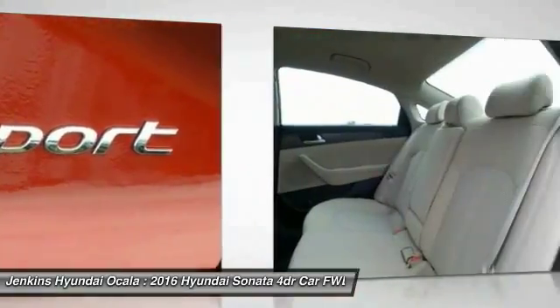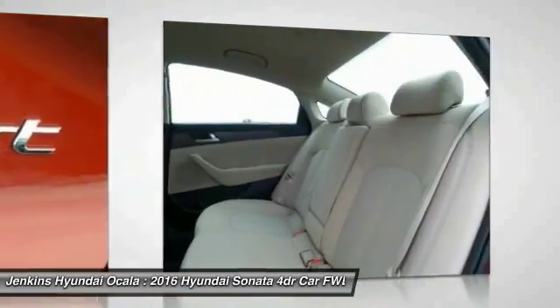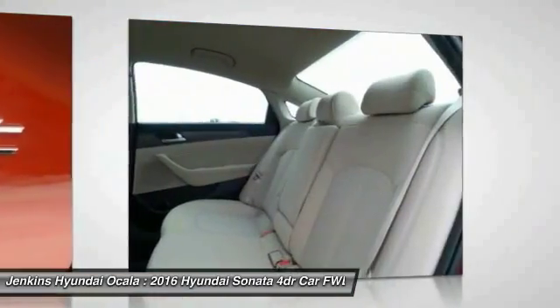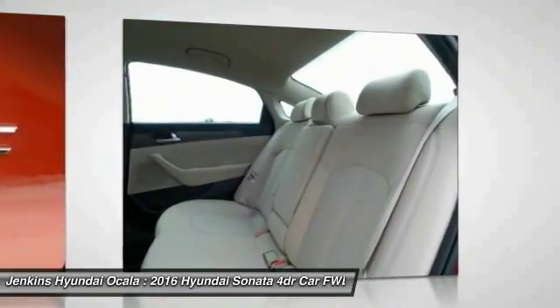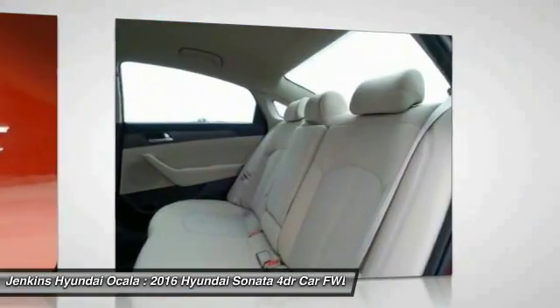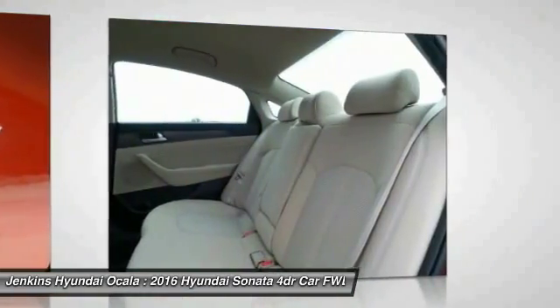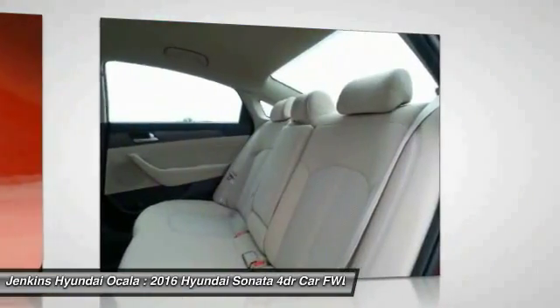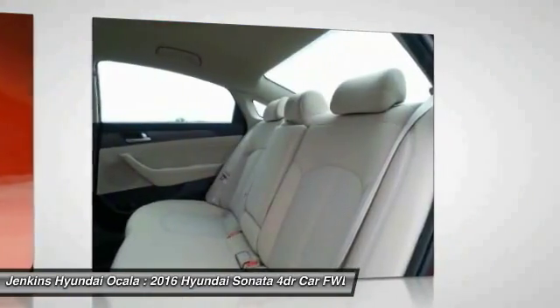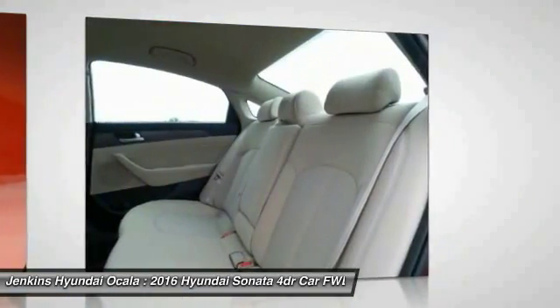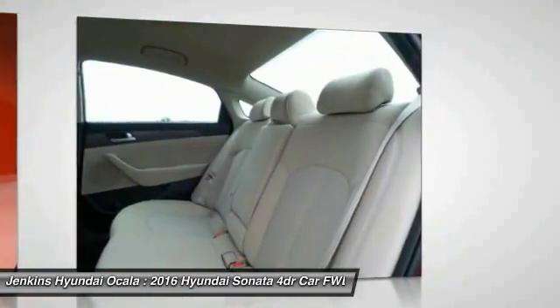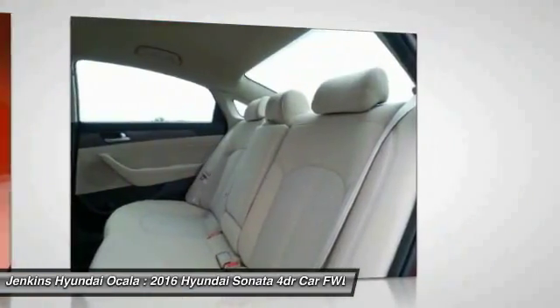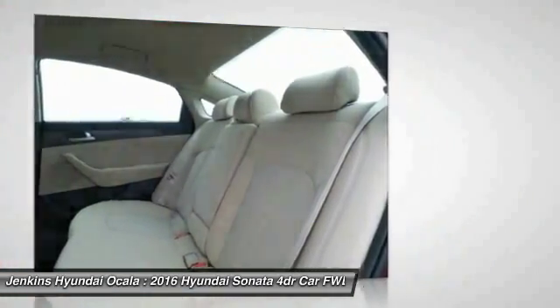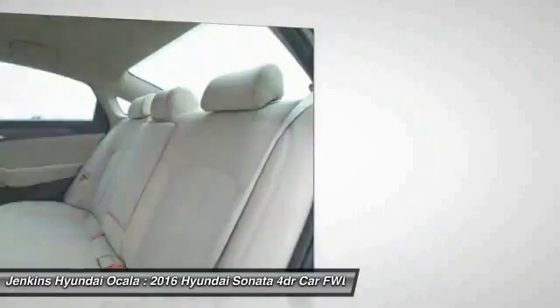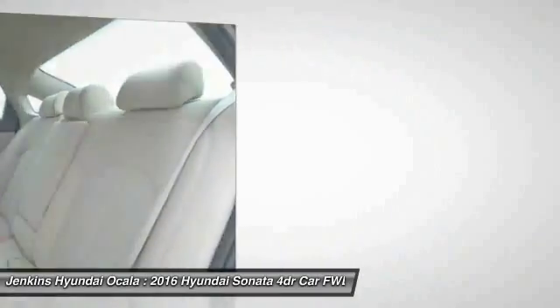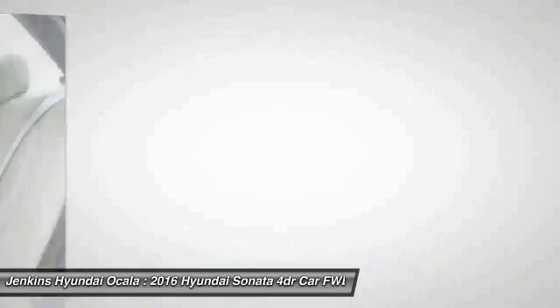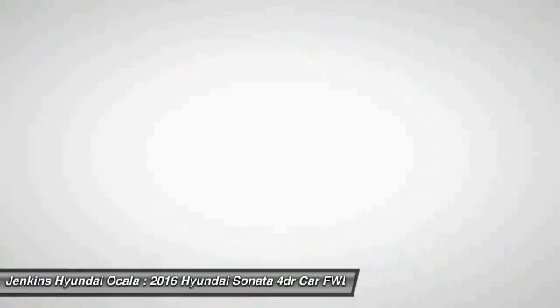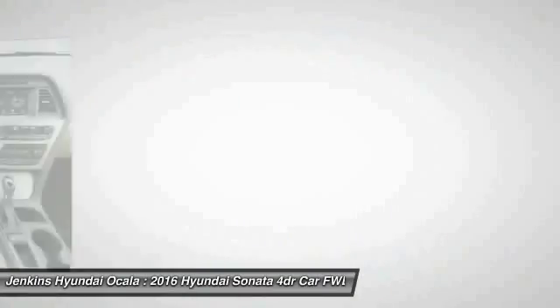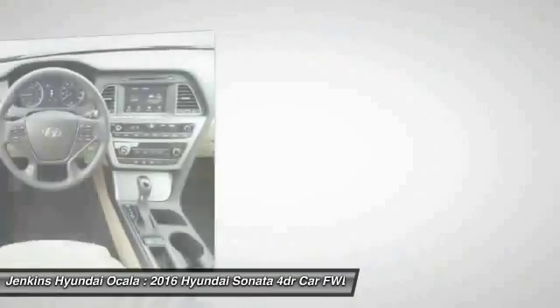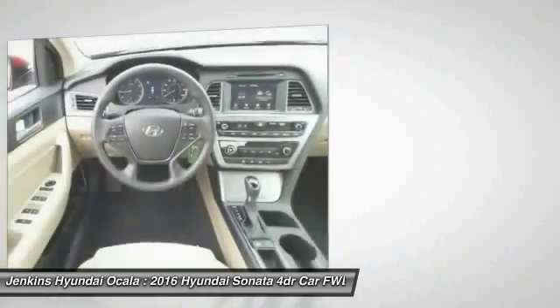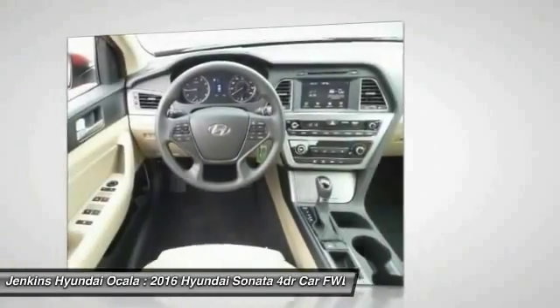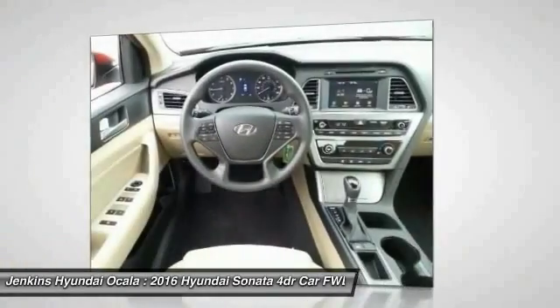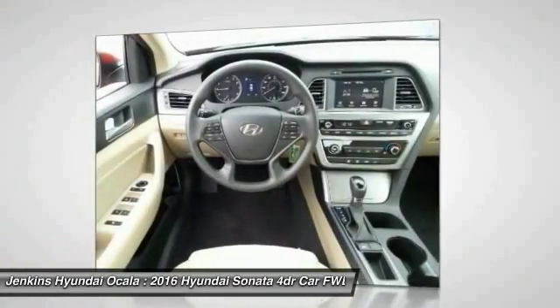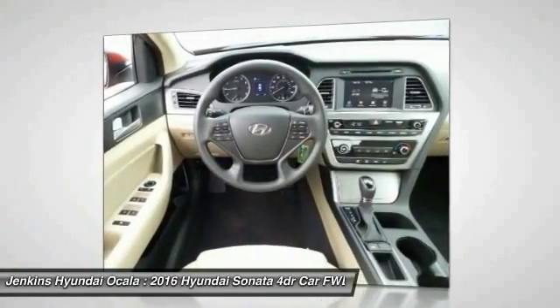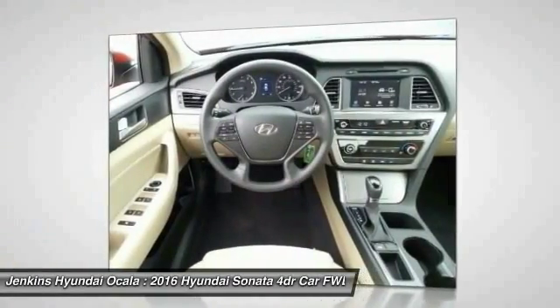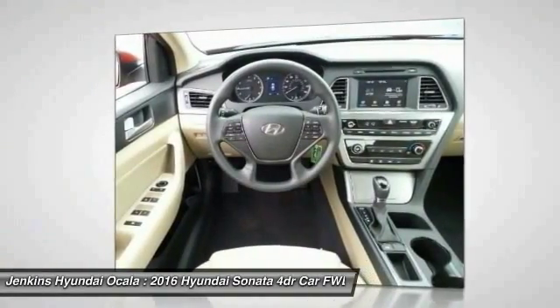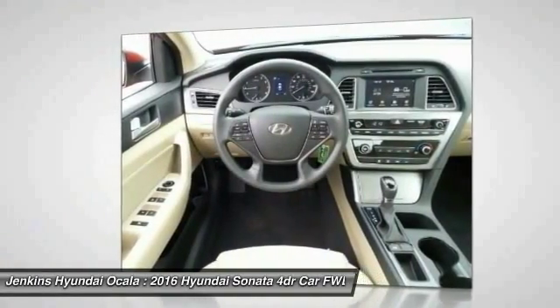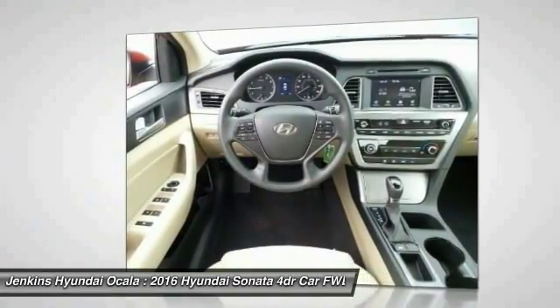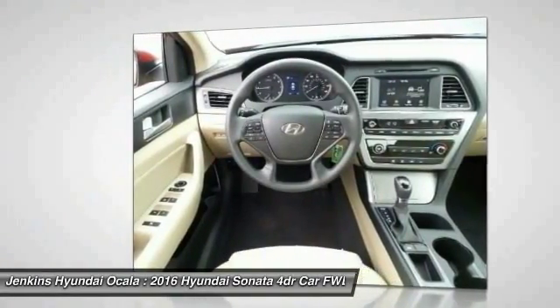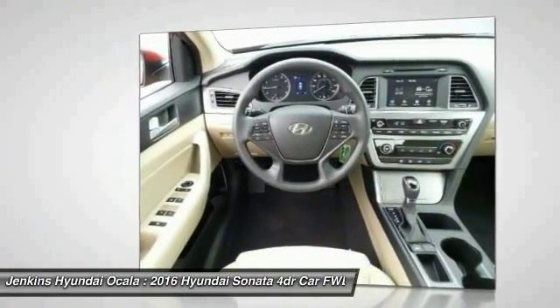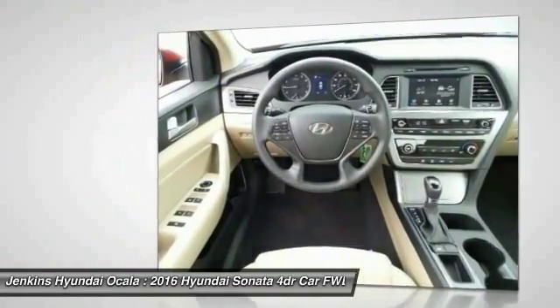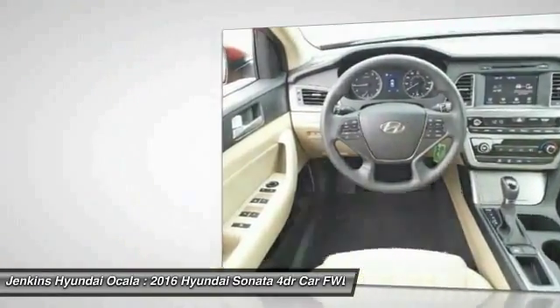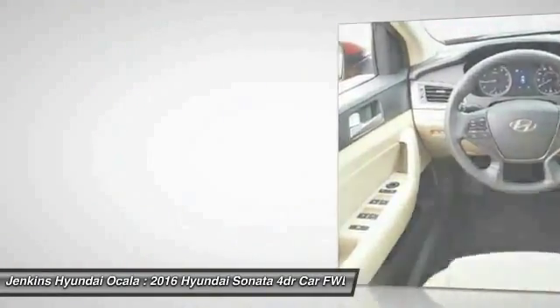Bluetooth, driver airbag, power steering, adjustable steering wheel. Come take a test drive today.